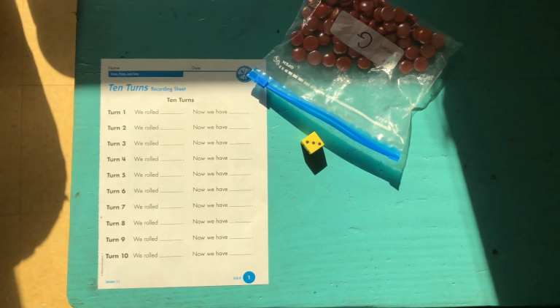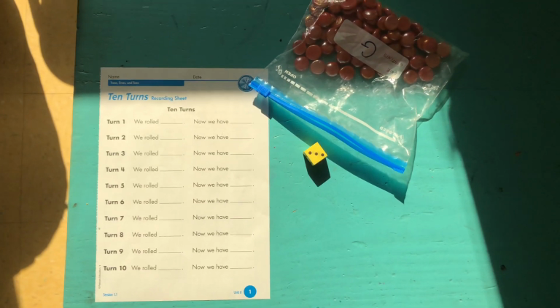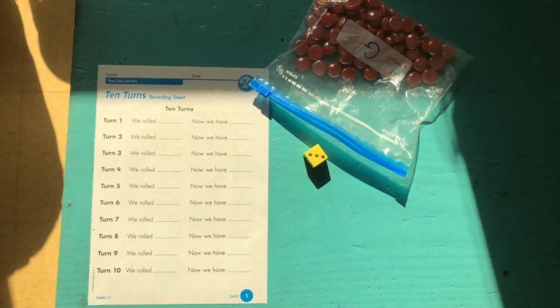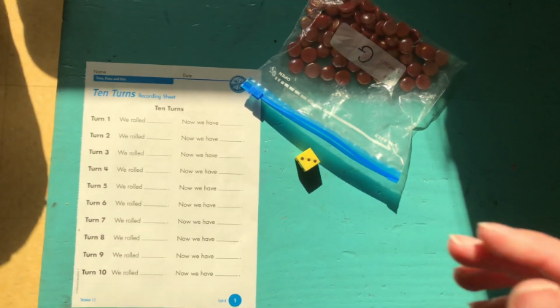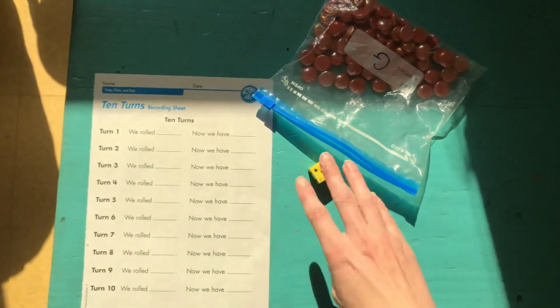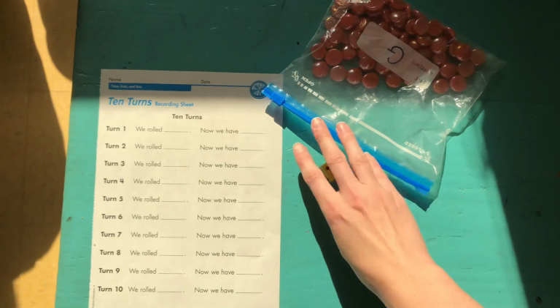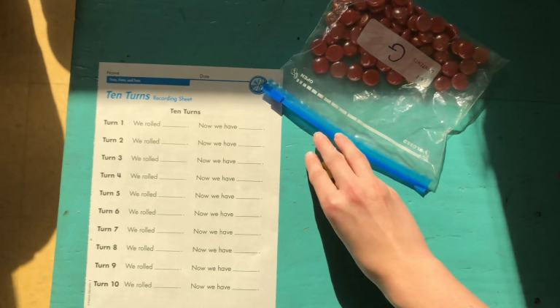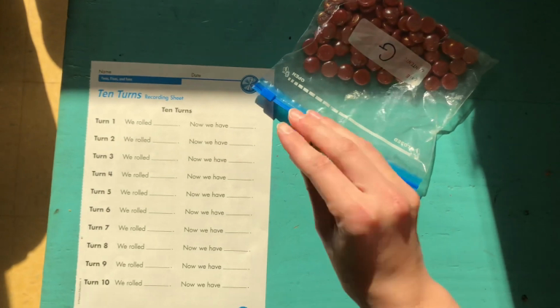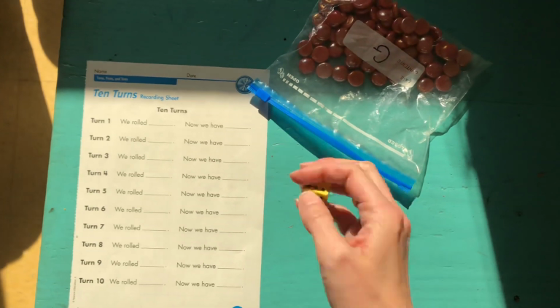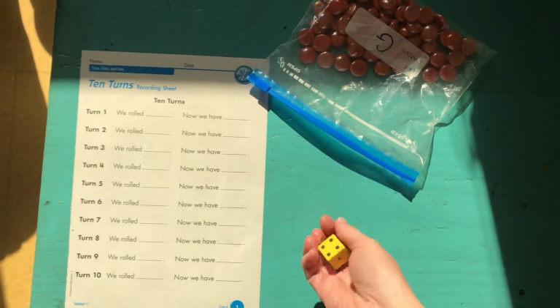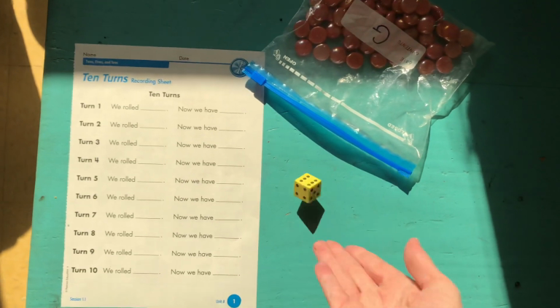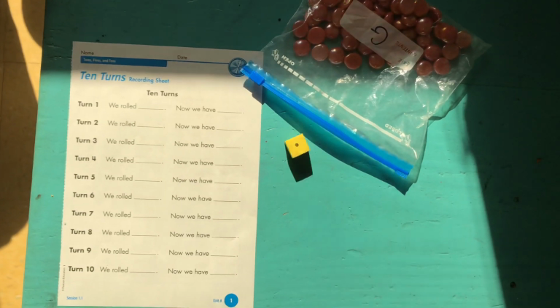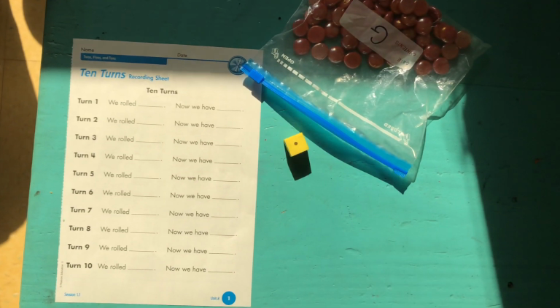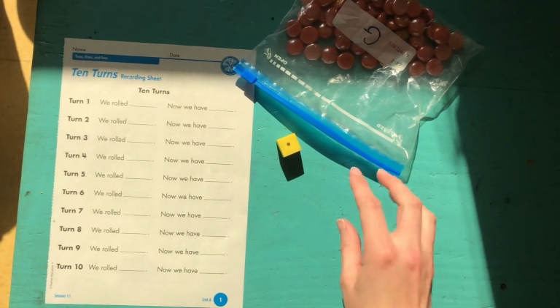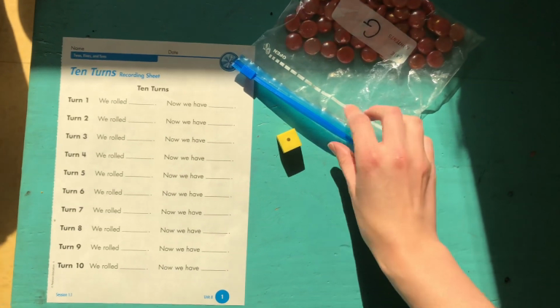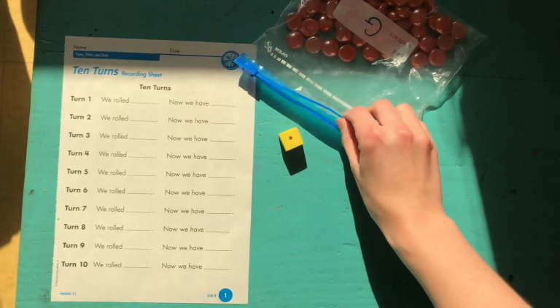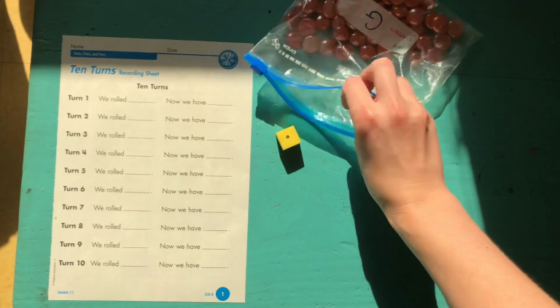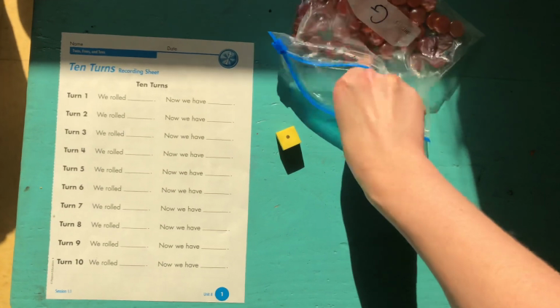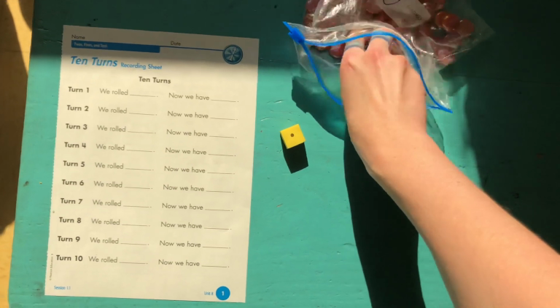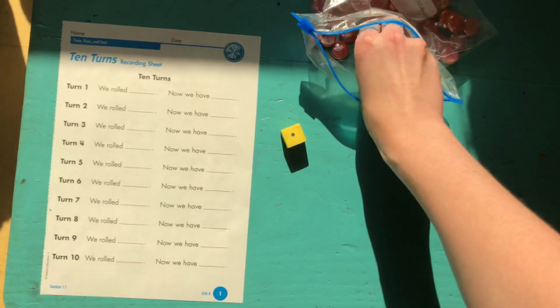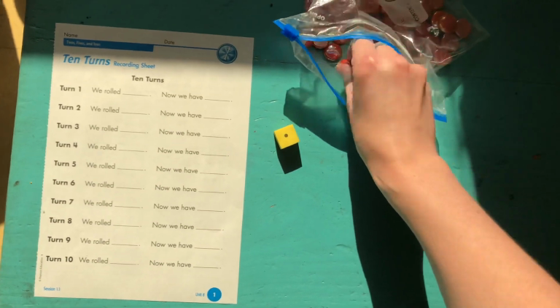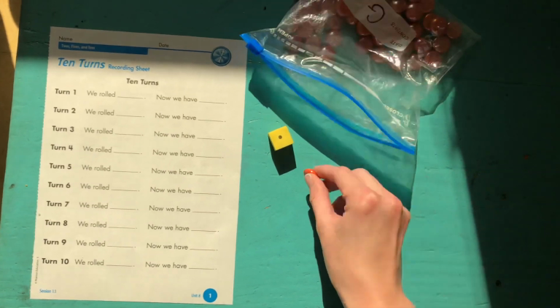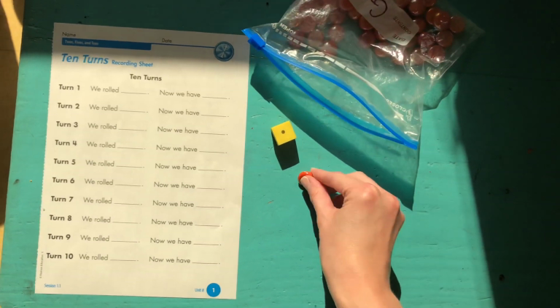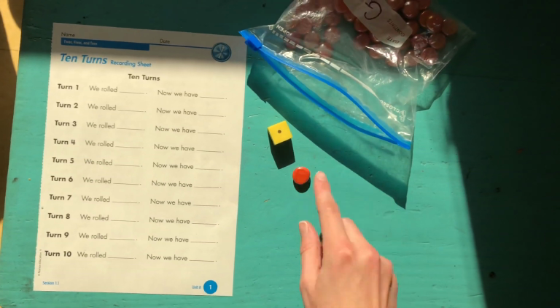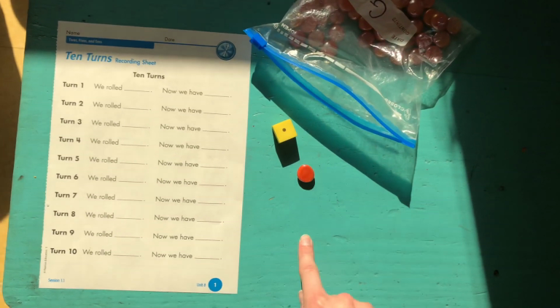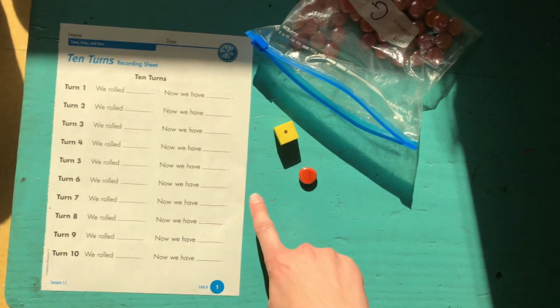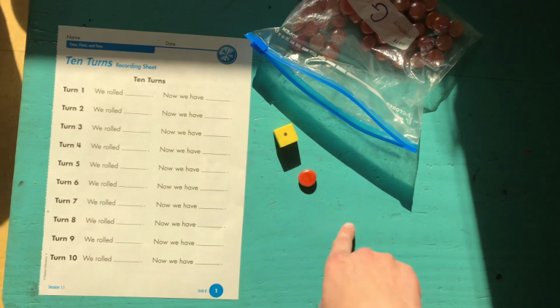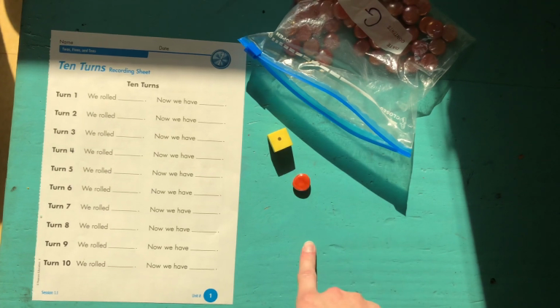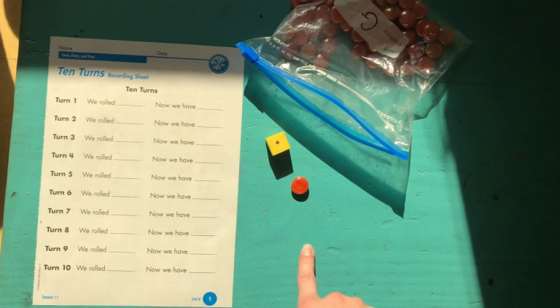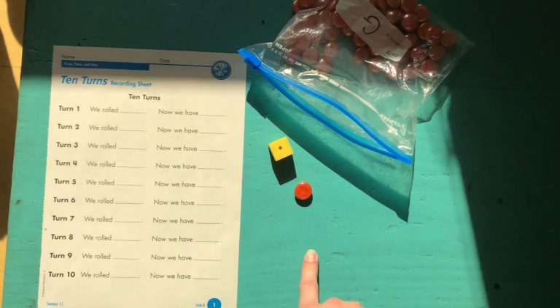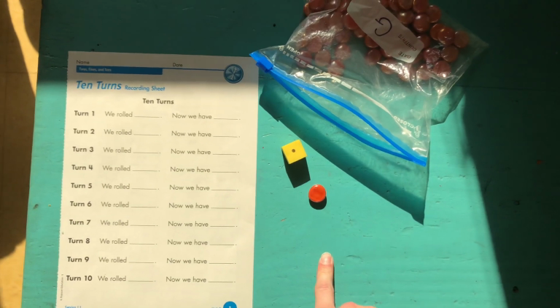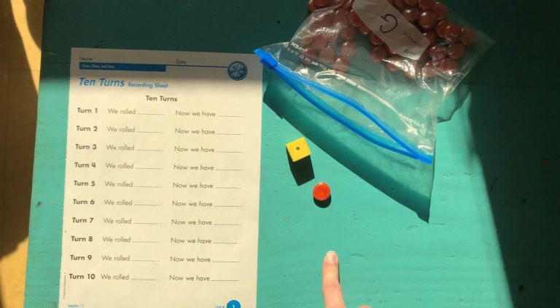The goal here is to roll a number, collect that number, and then count how many is in your group now.